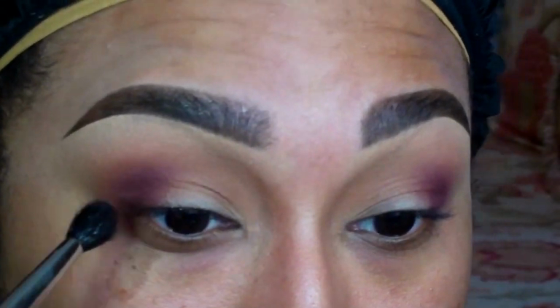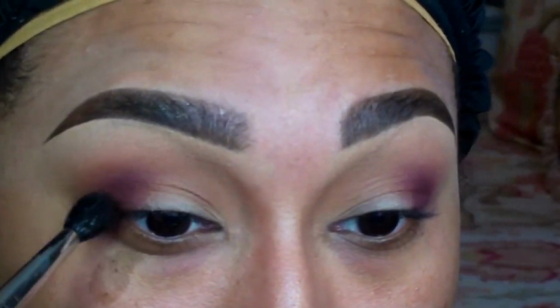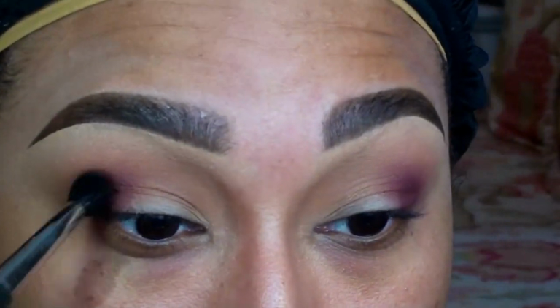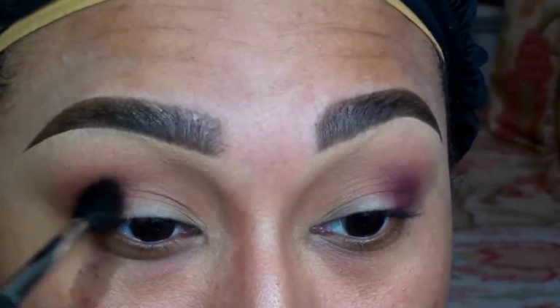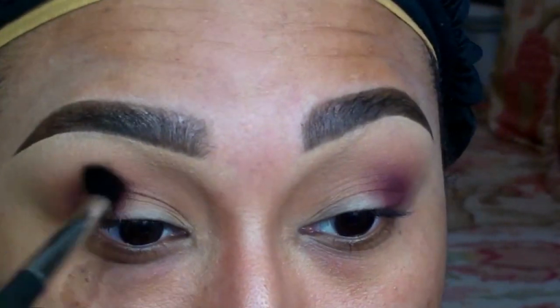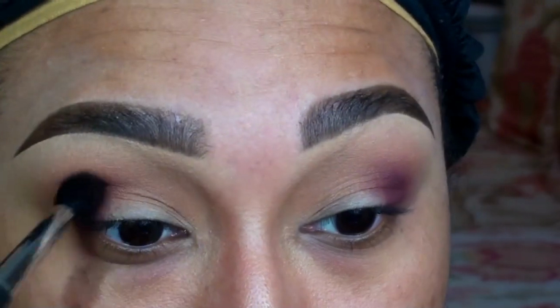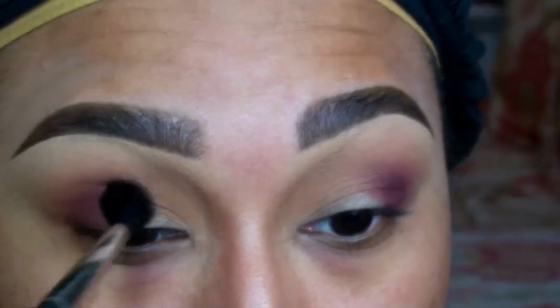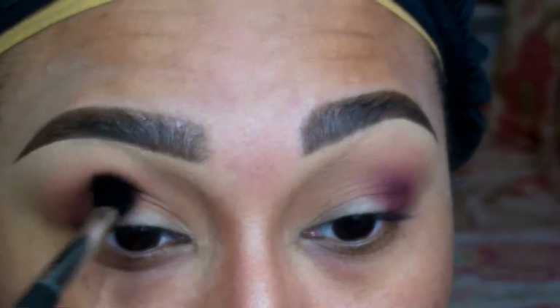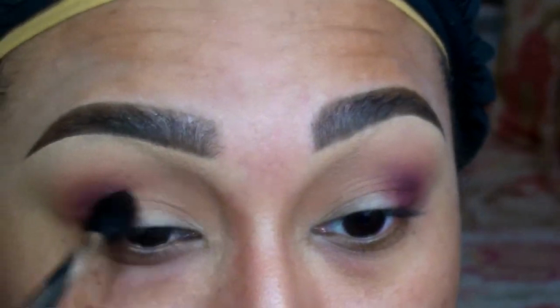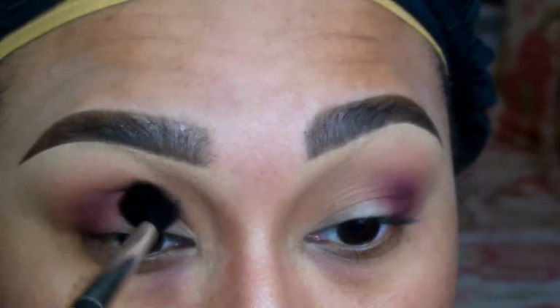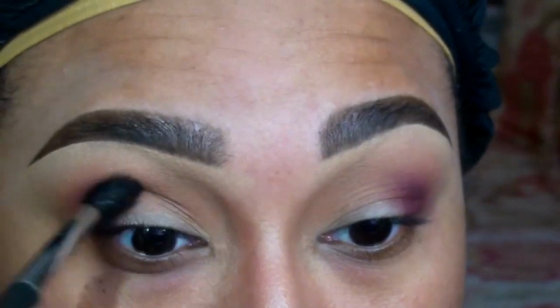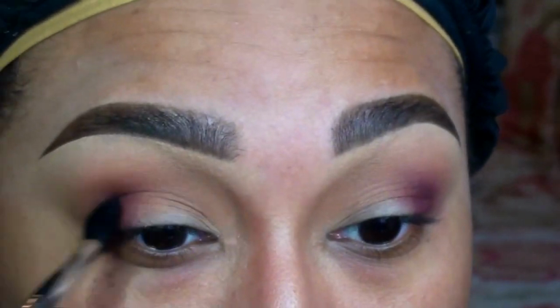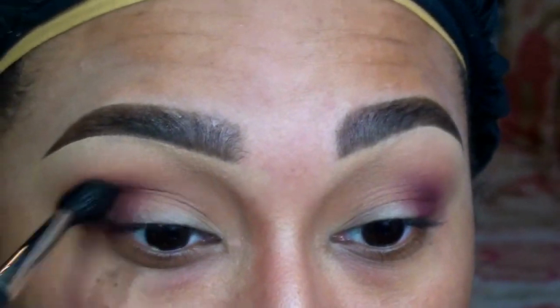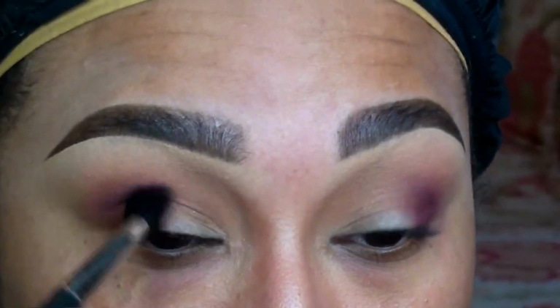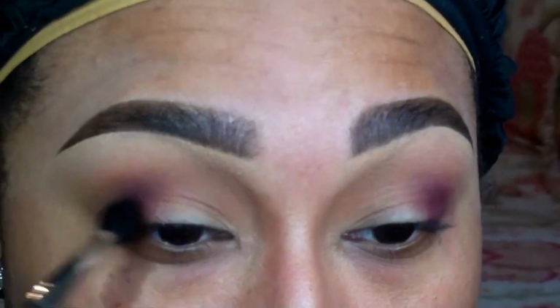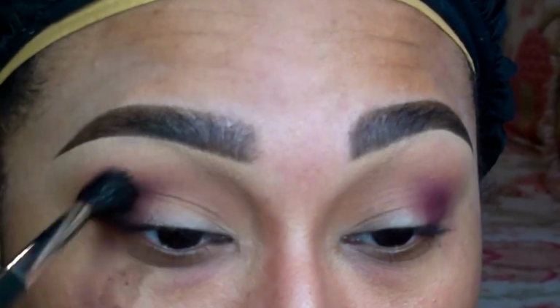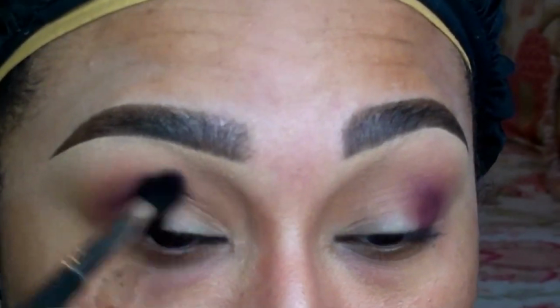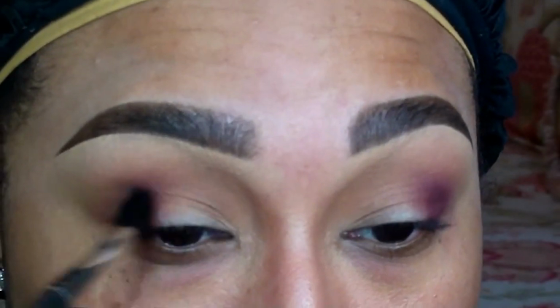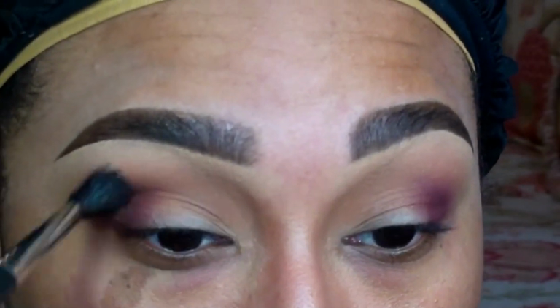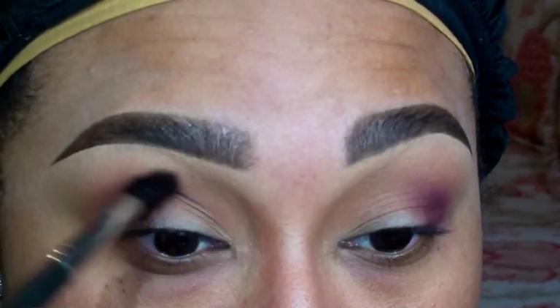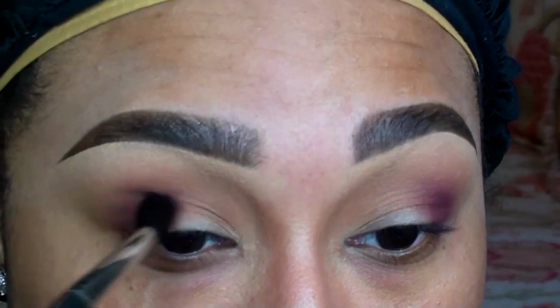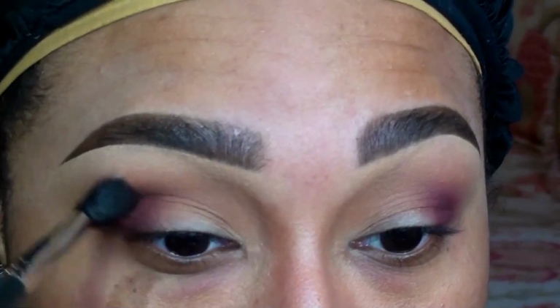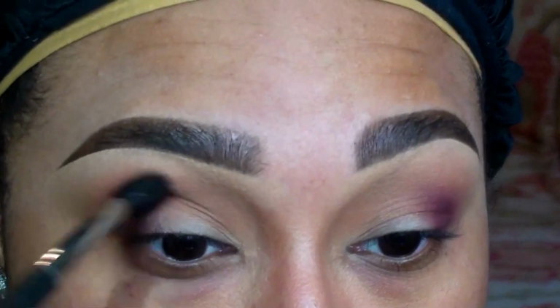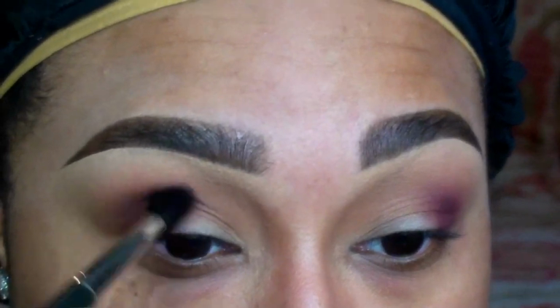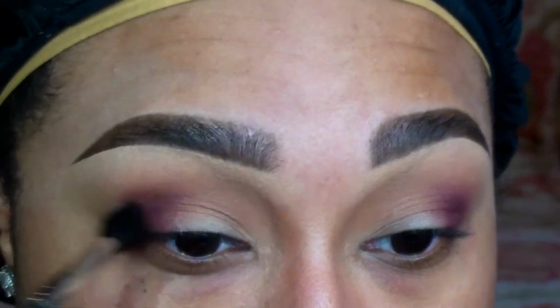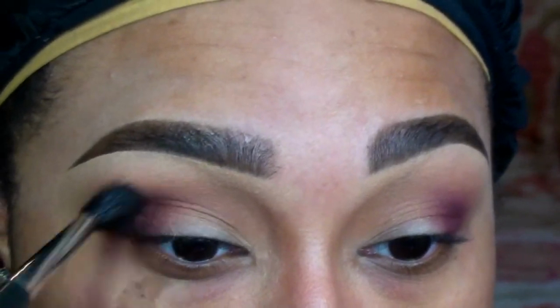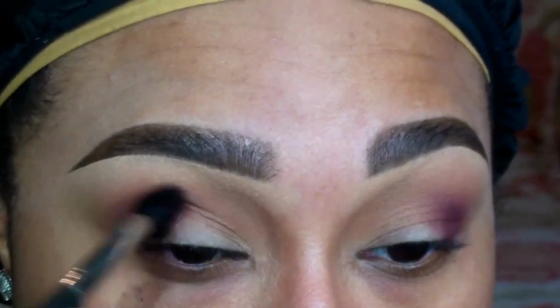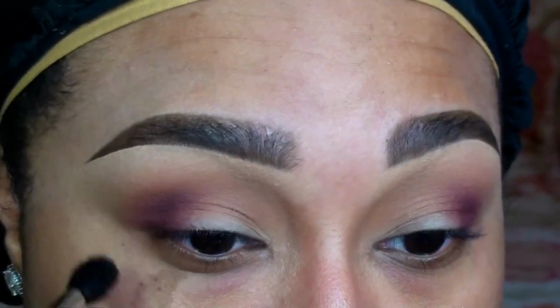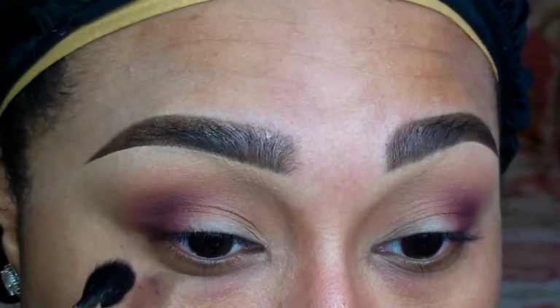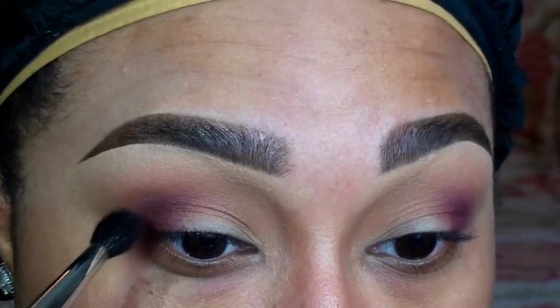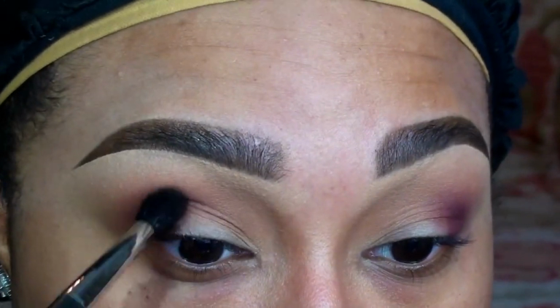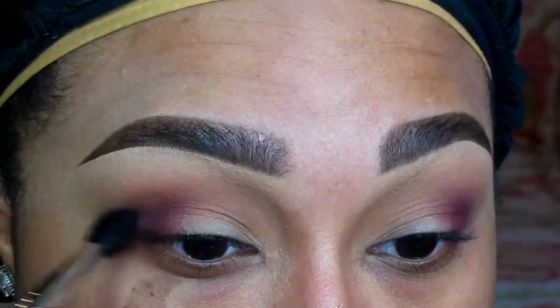And as you can see, I'm layering and blending this color until I reach my desired intensity.